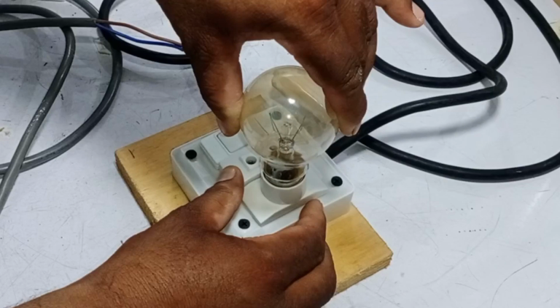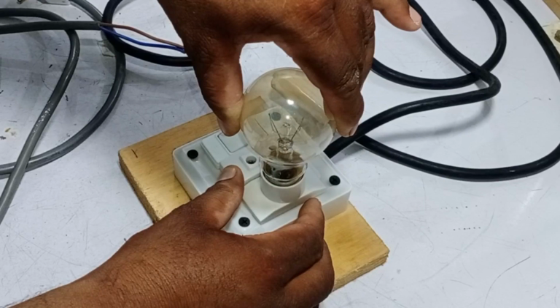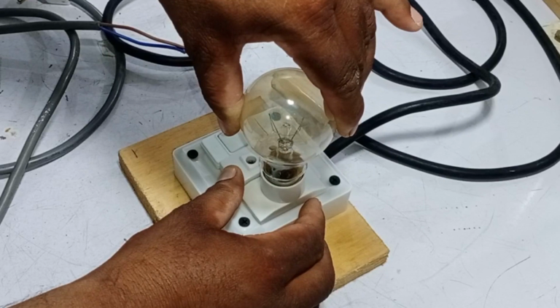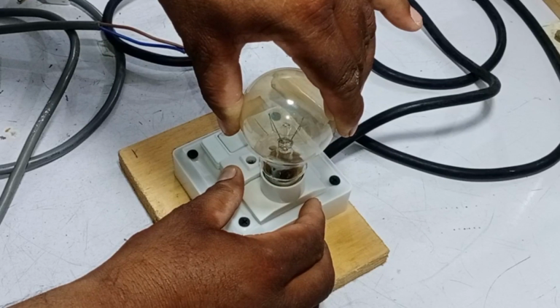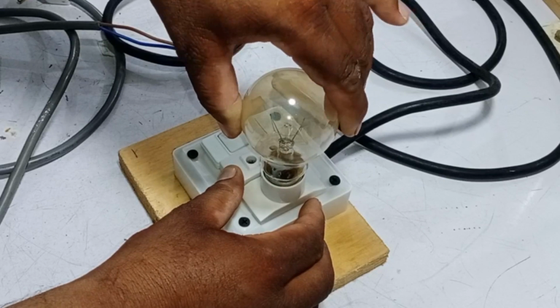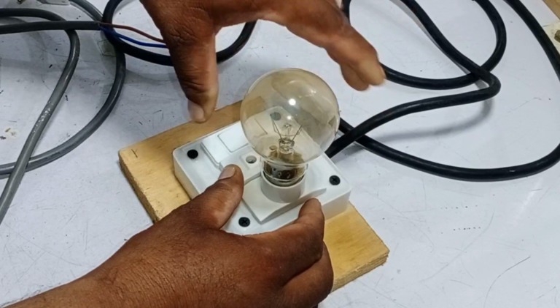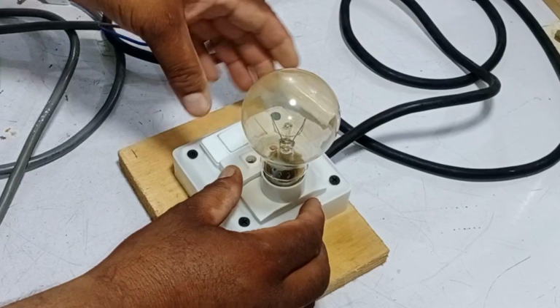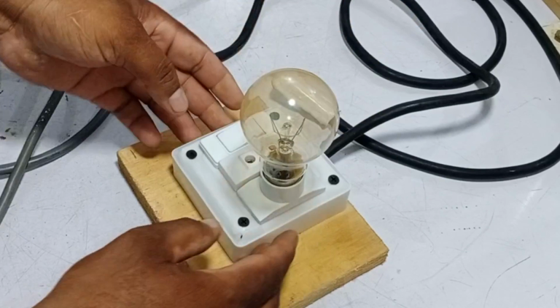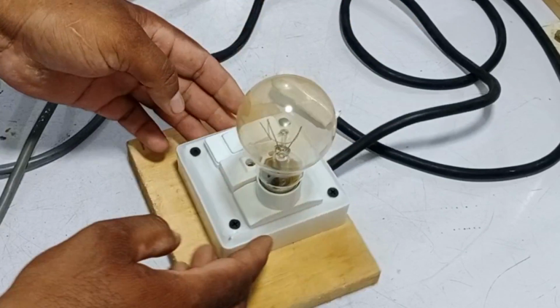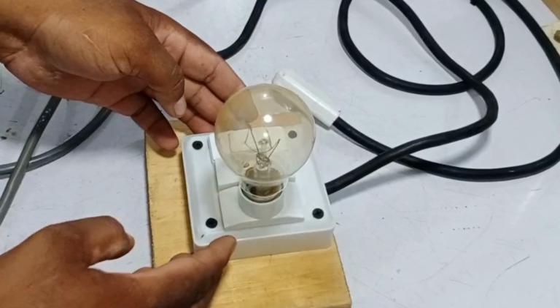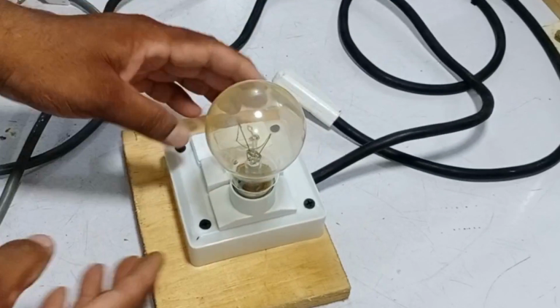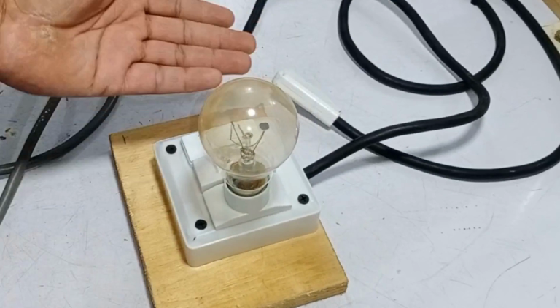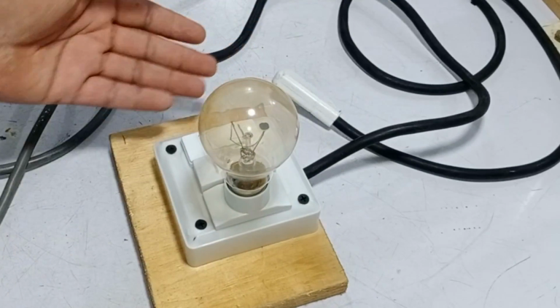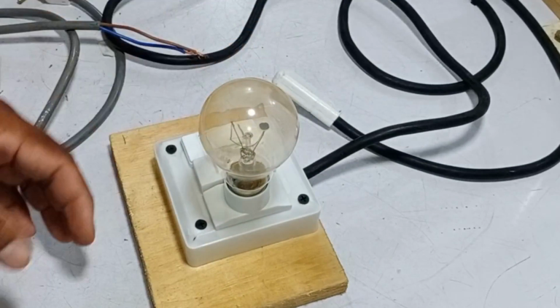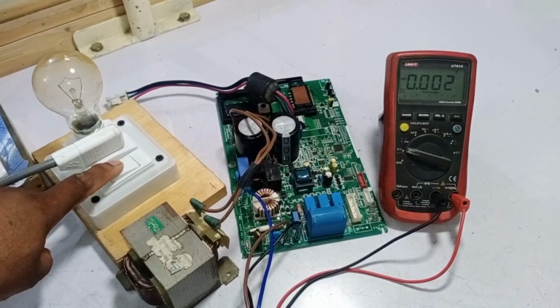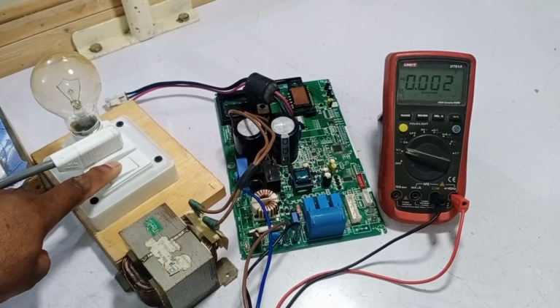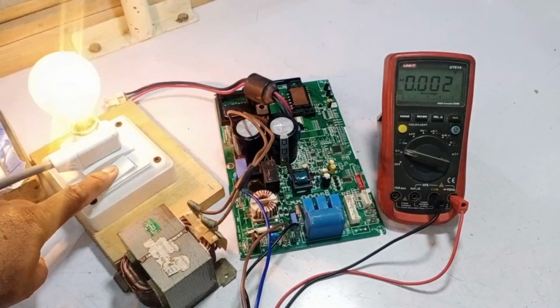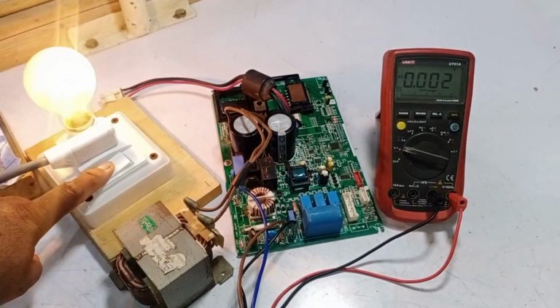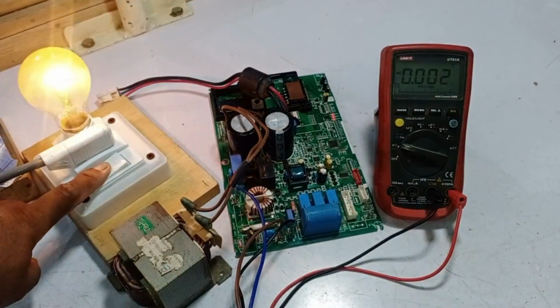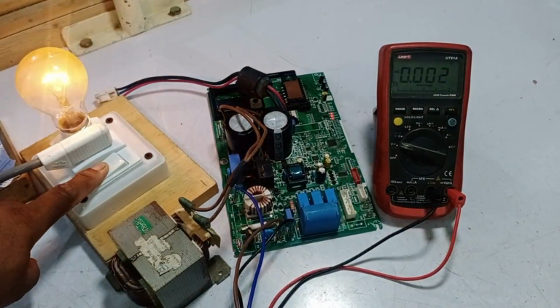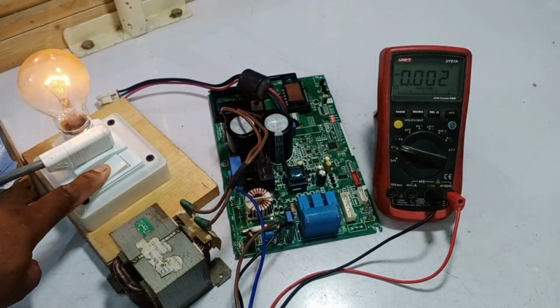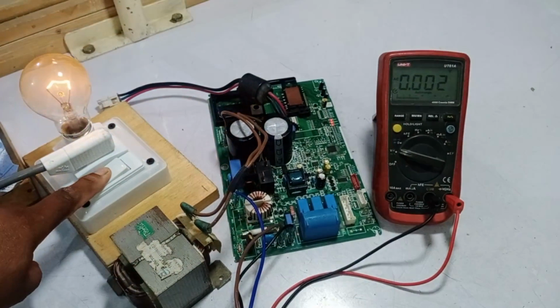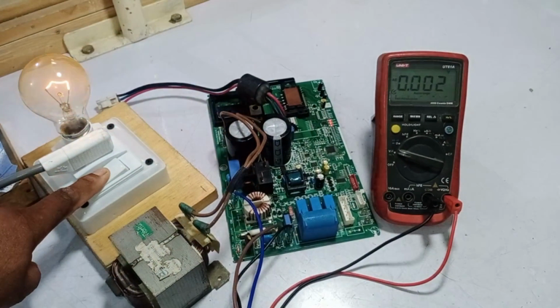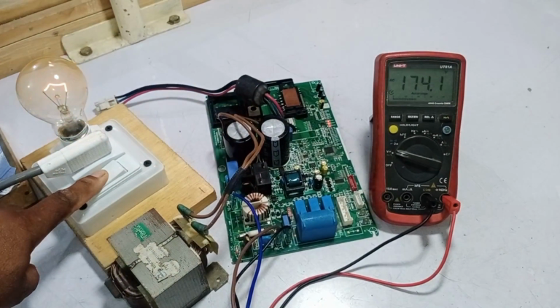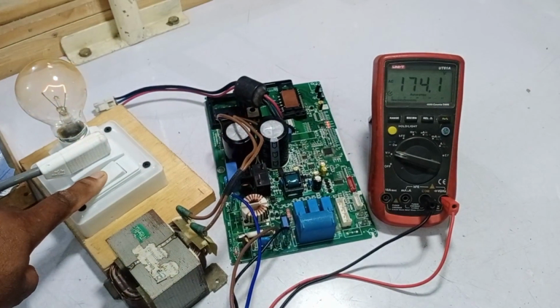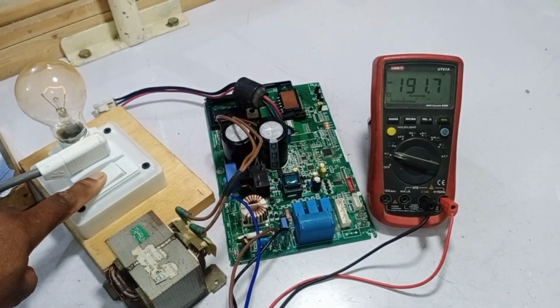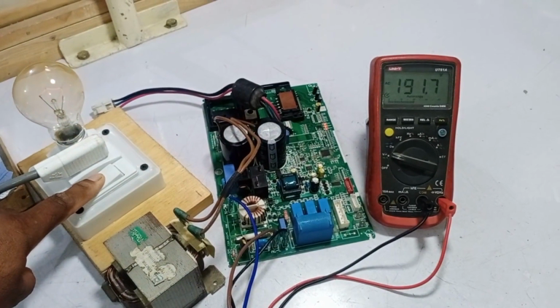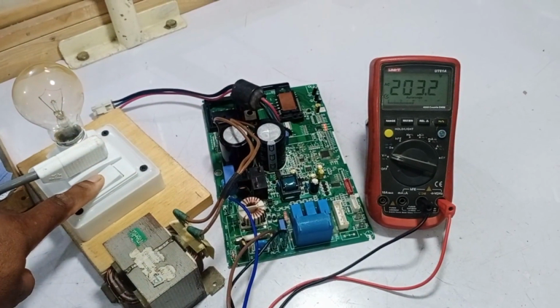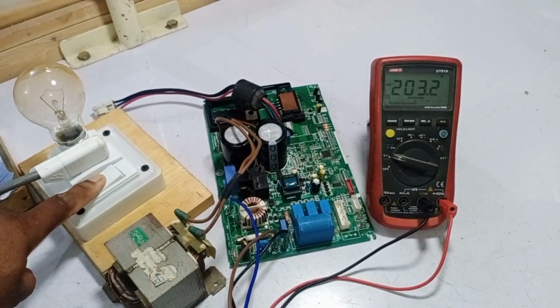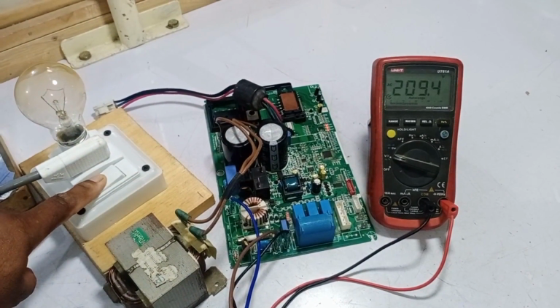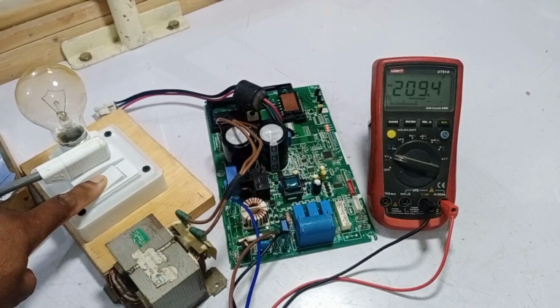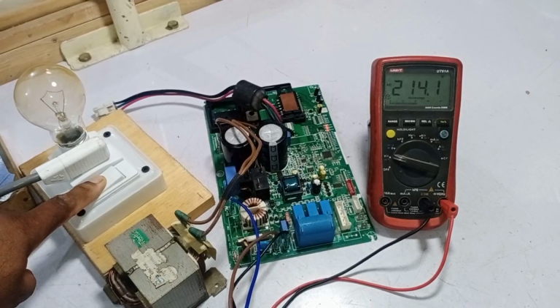I will demonstrate to you how to make a series board and then how to test the mini split air conditioner circuit board through it.